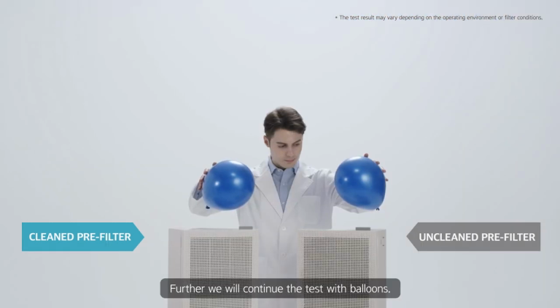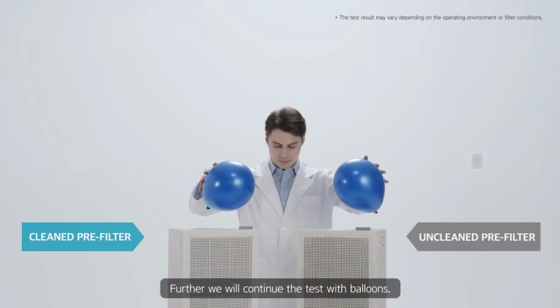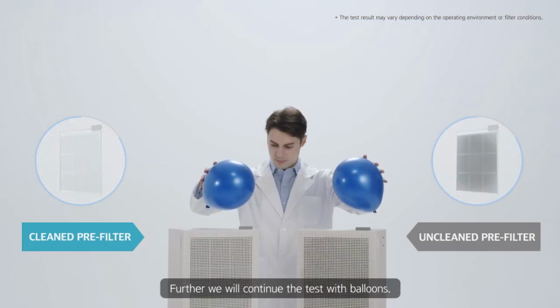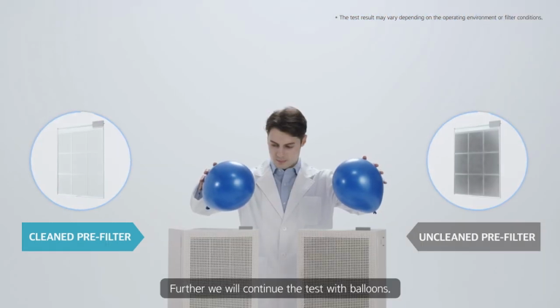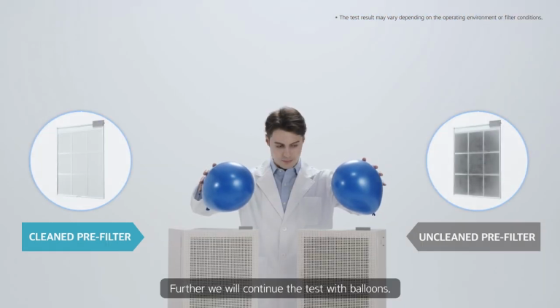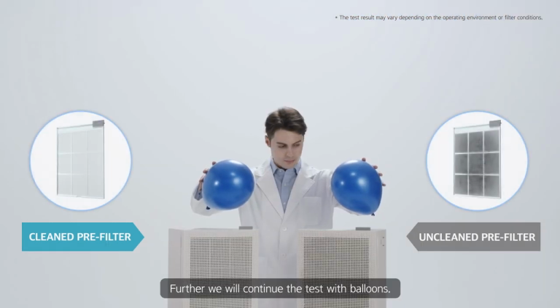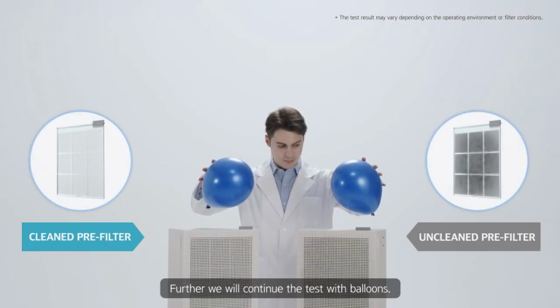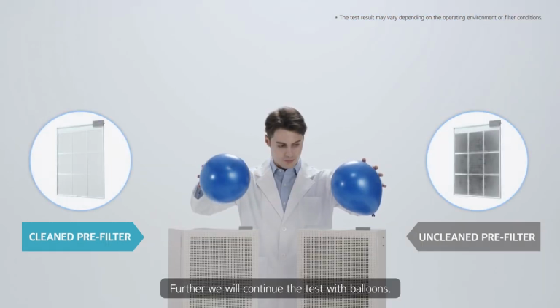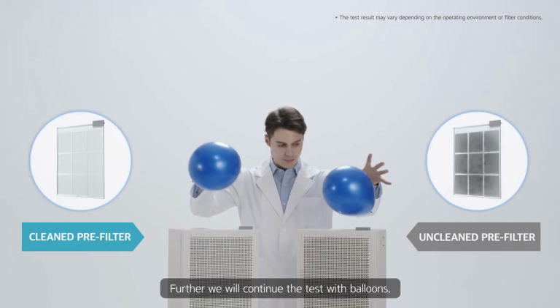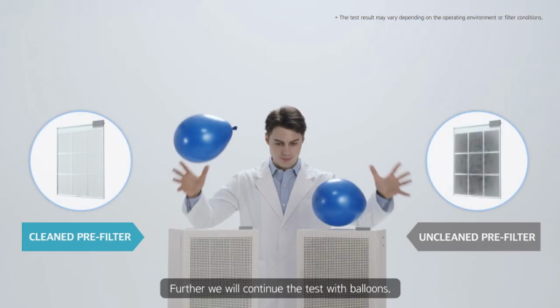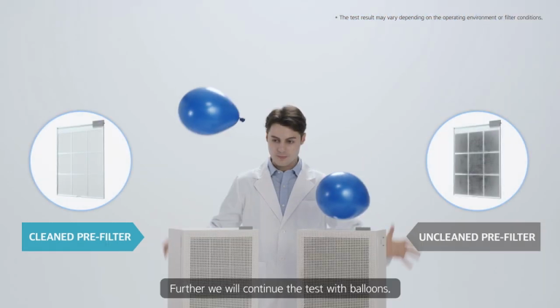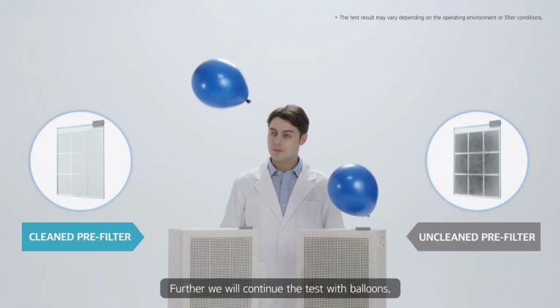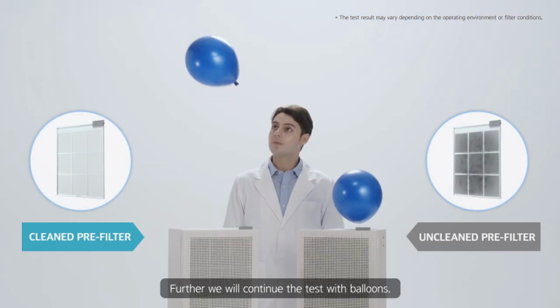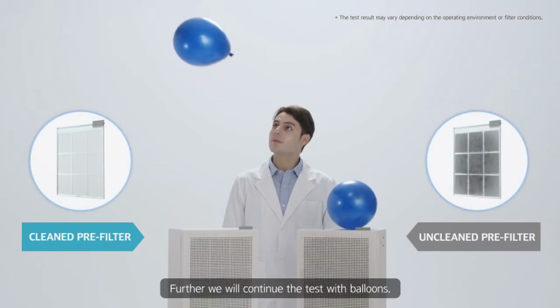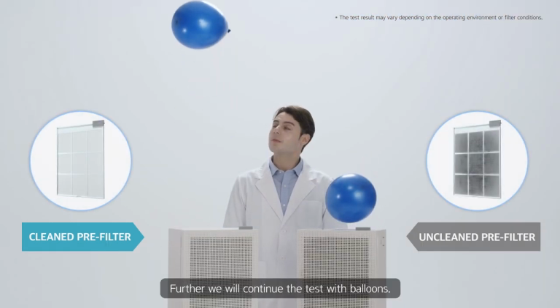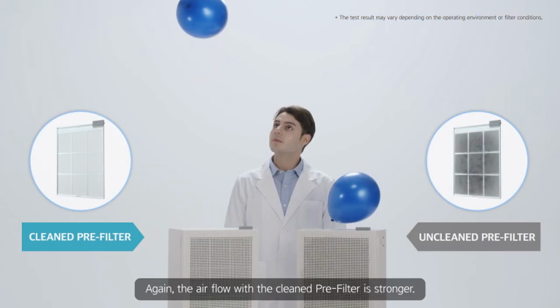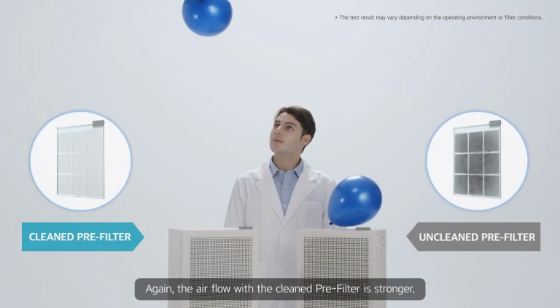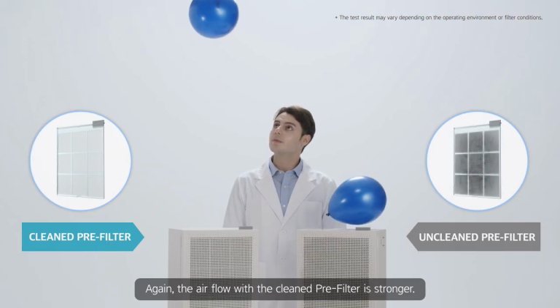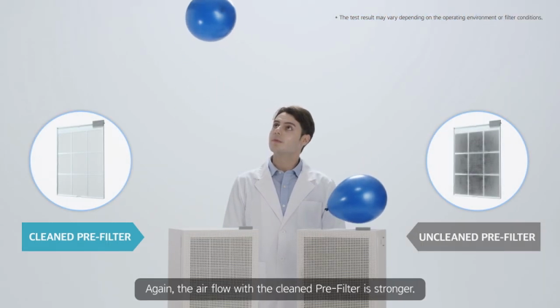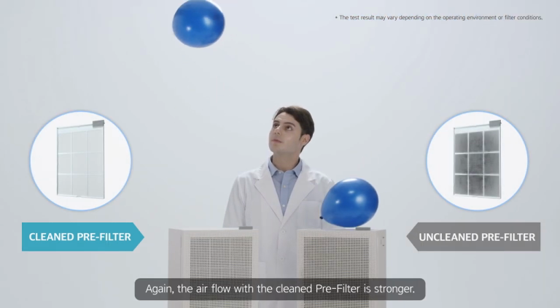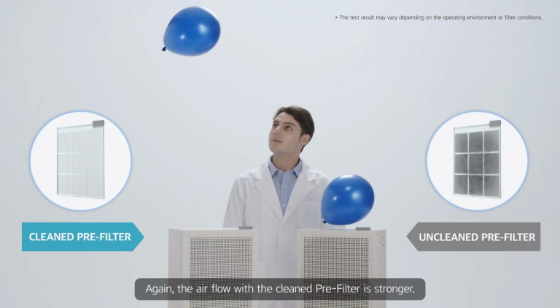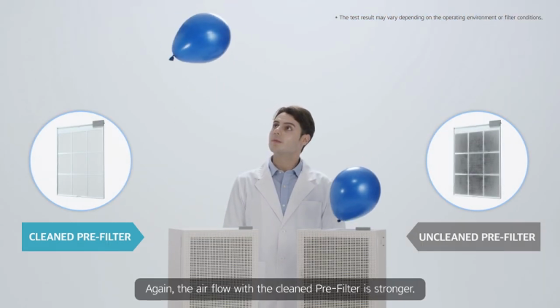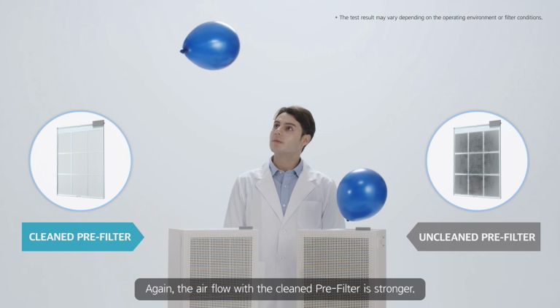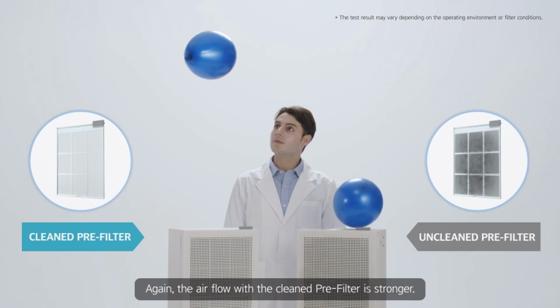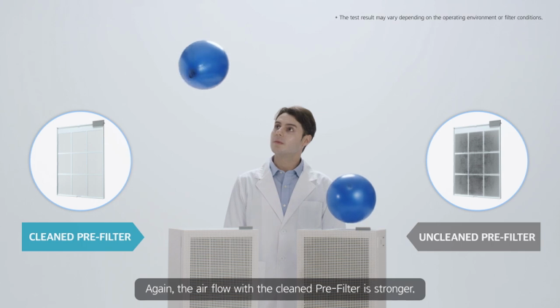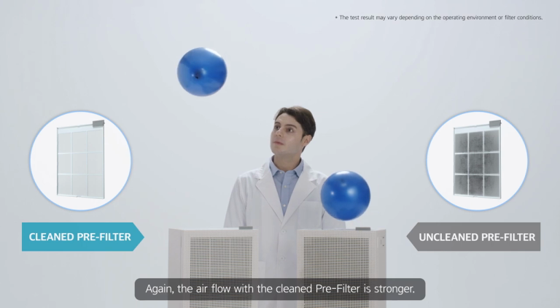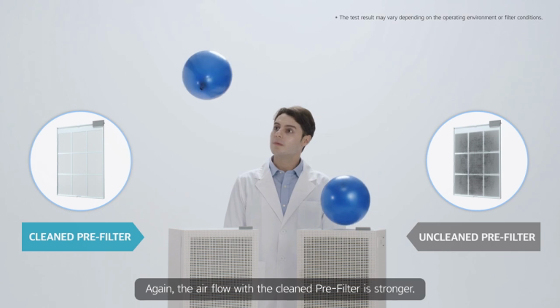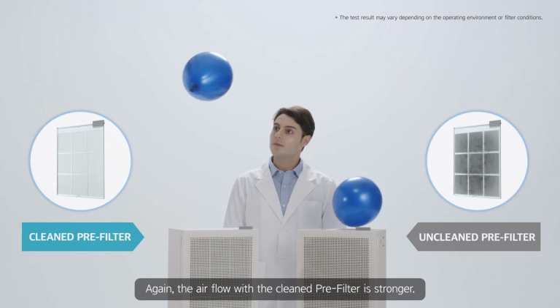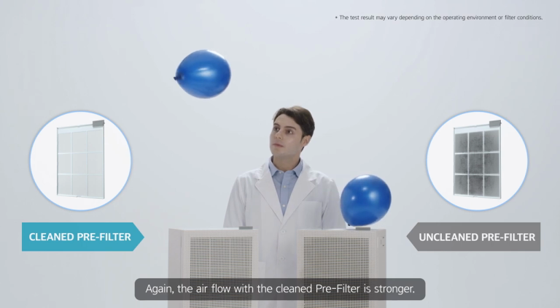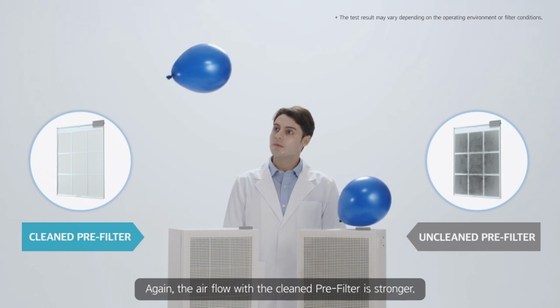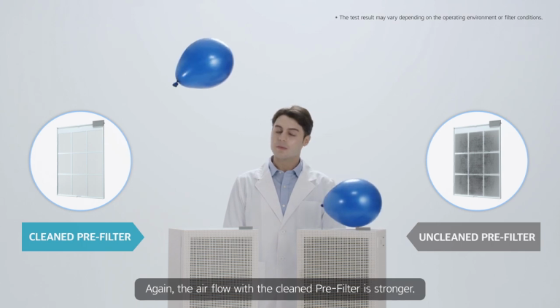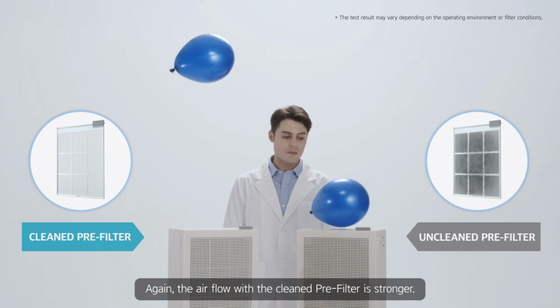Further, we will continue the test with balloons. Again, the airflow with the cleaned pre-filter is stronger.